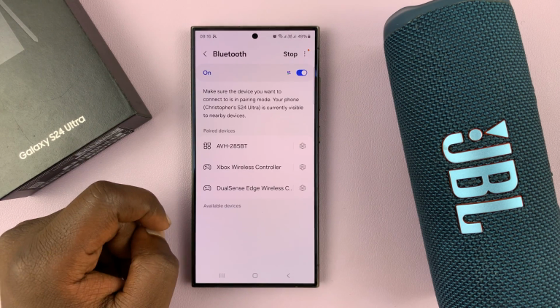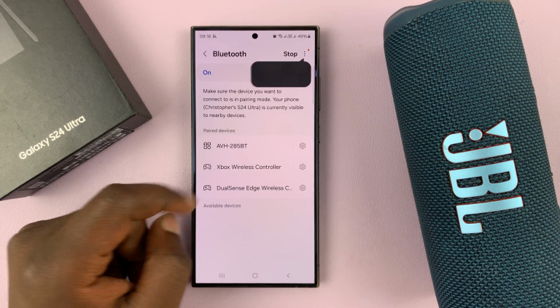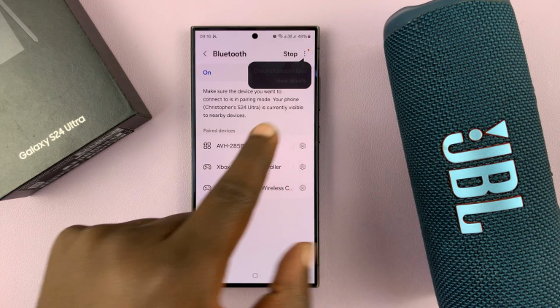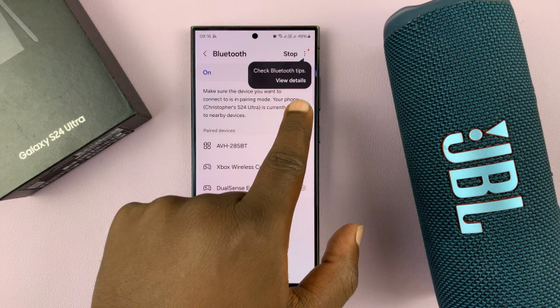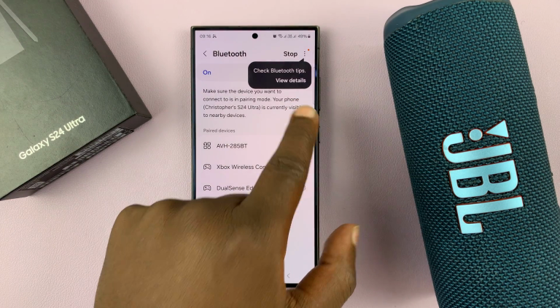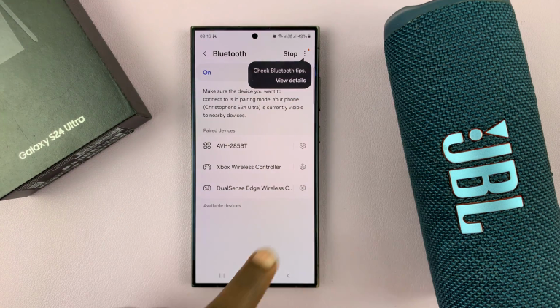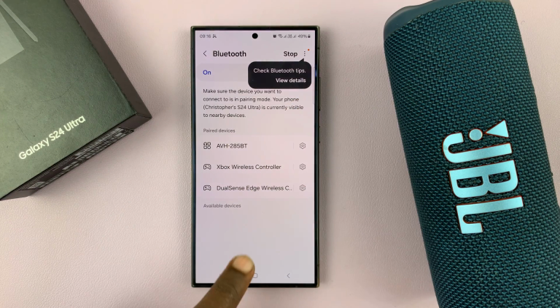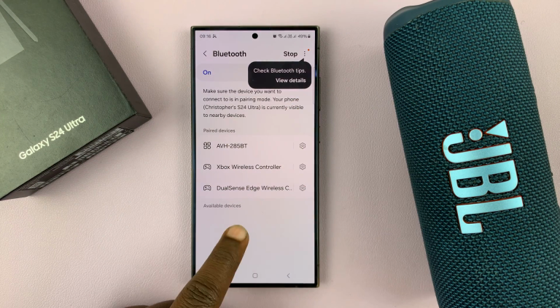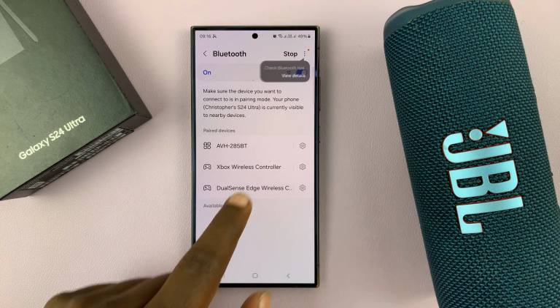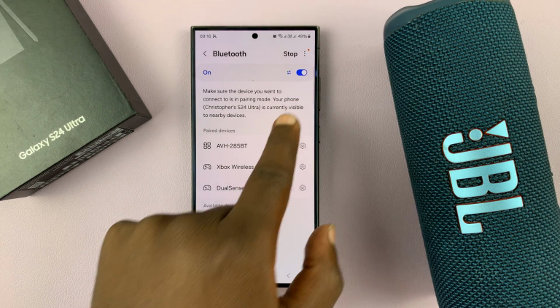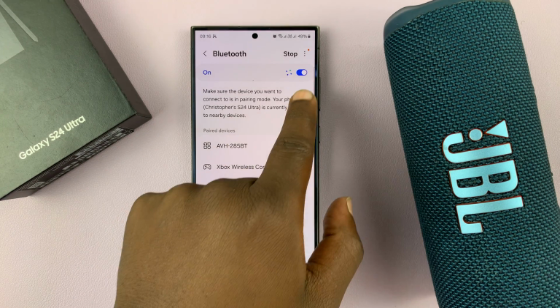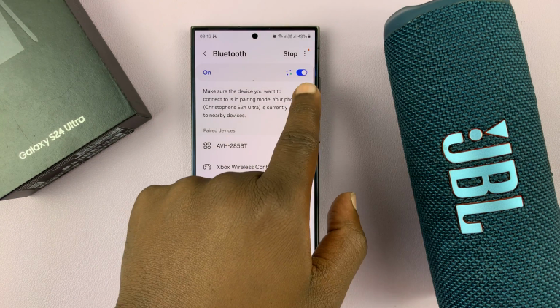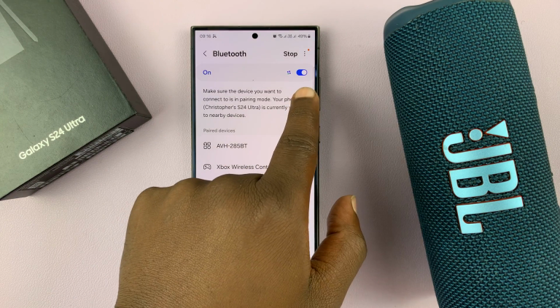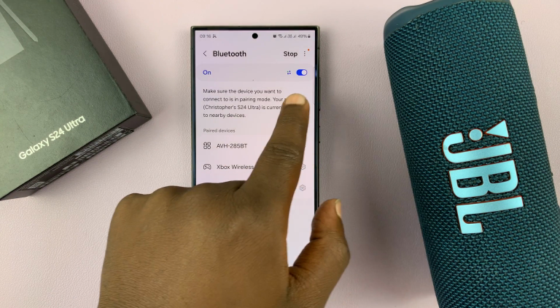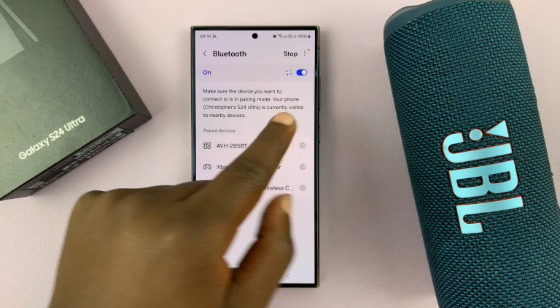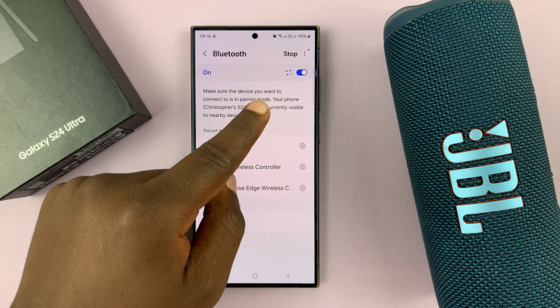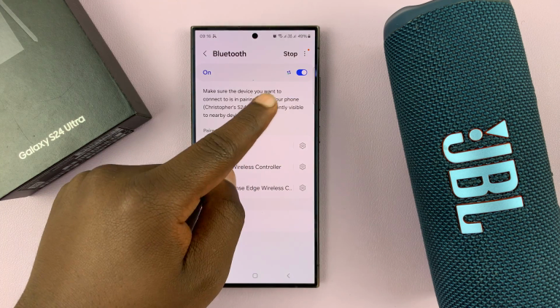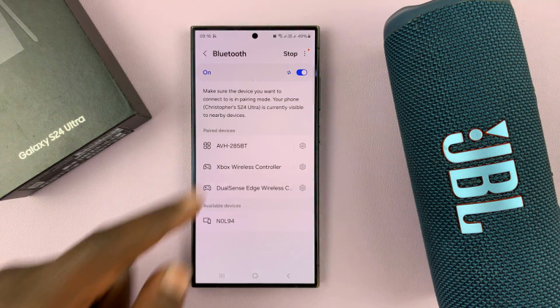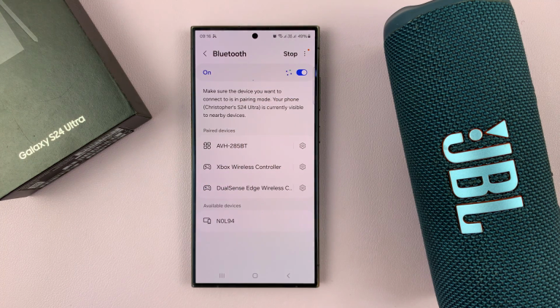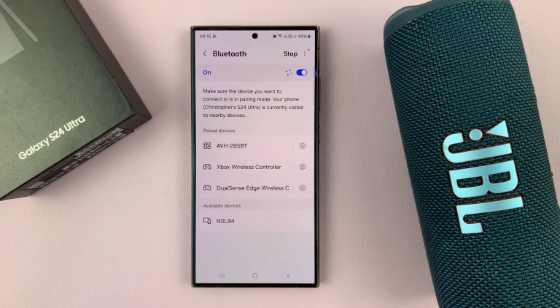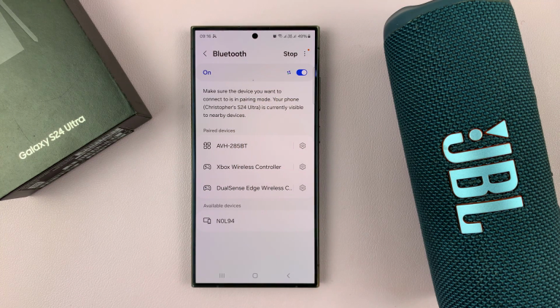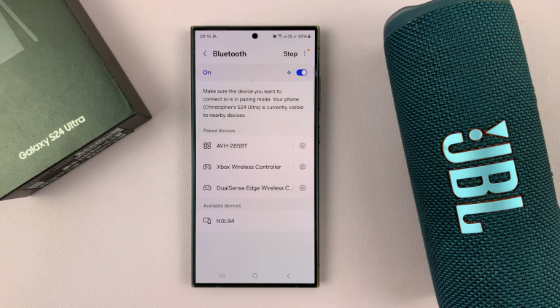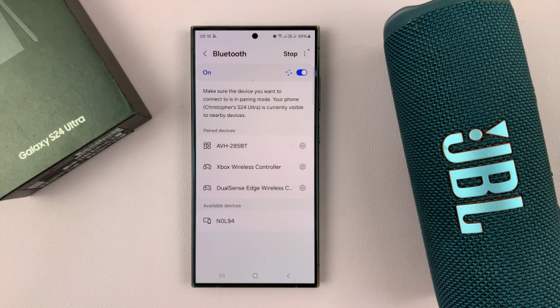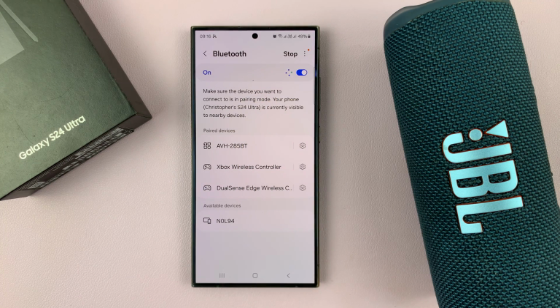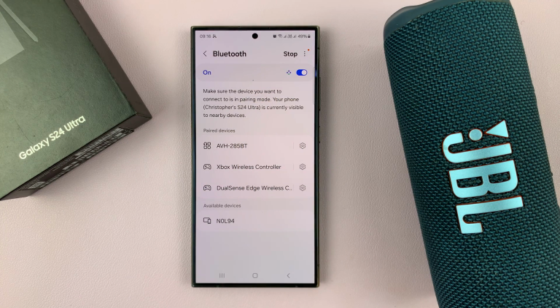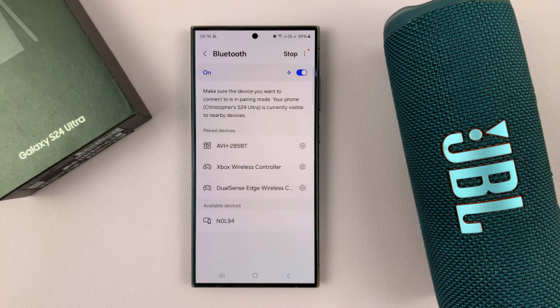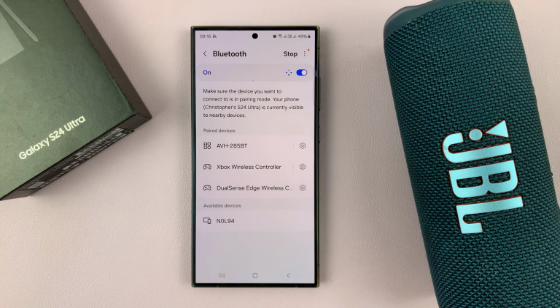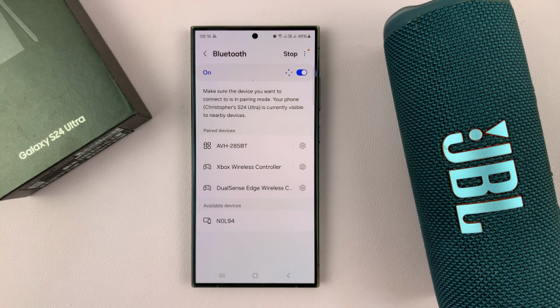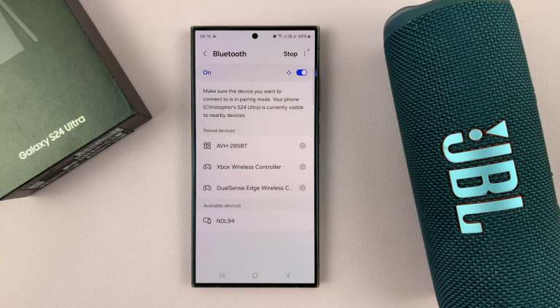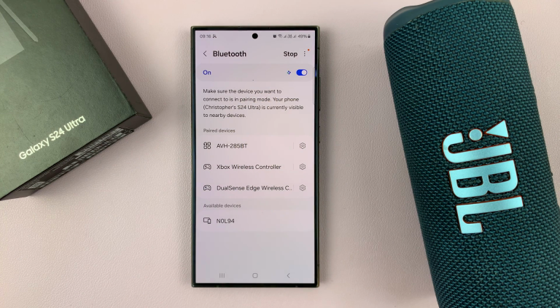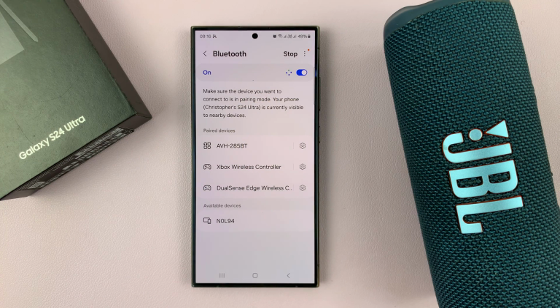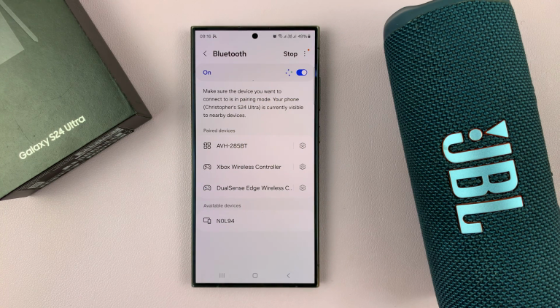Make sure Bluetooth is on. As you can see, mine is on and it's actually currently searching for Bluetooth devices to connect to.